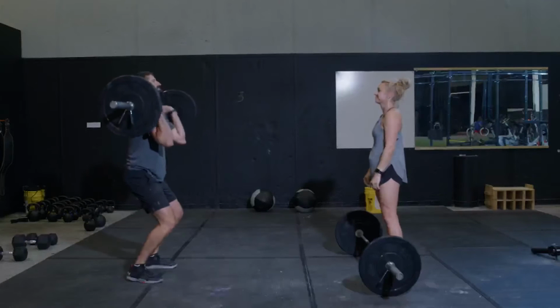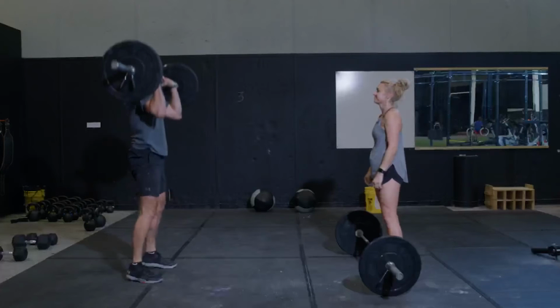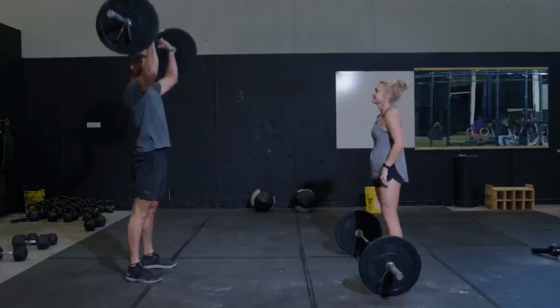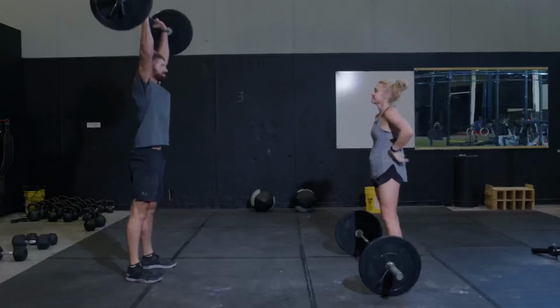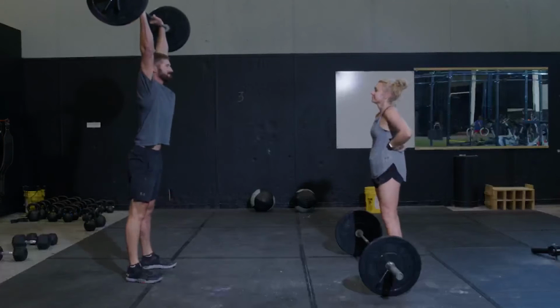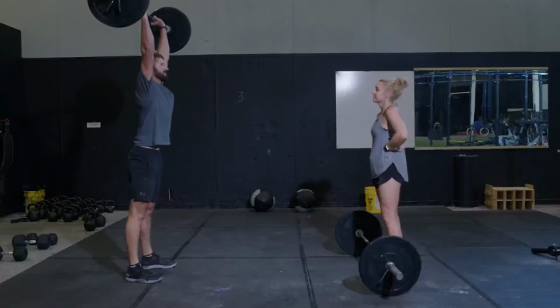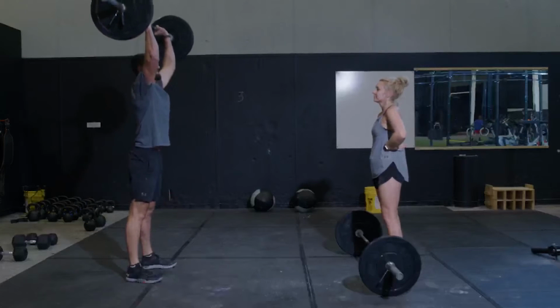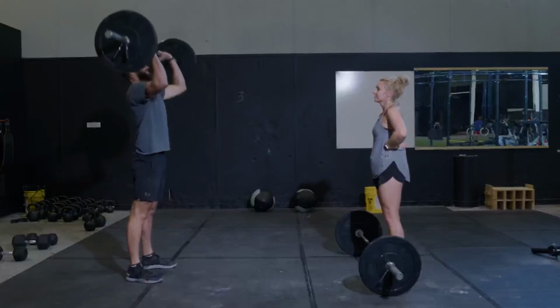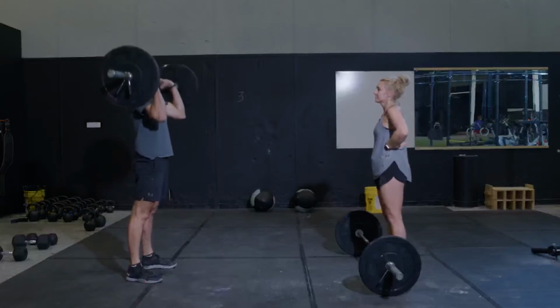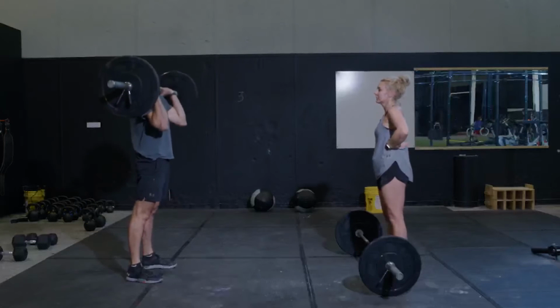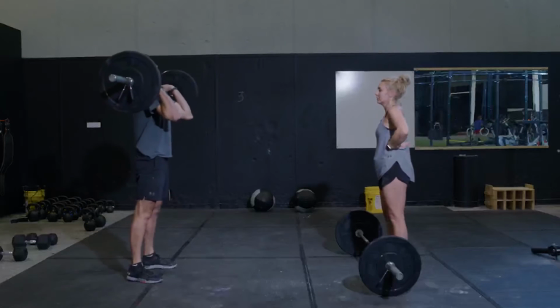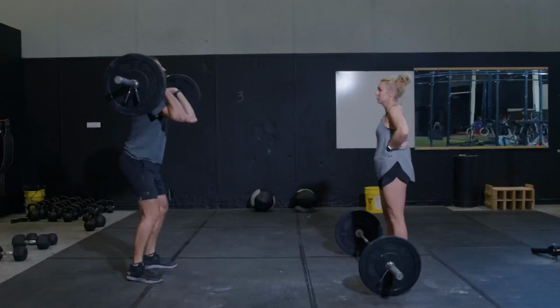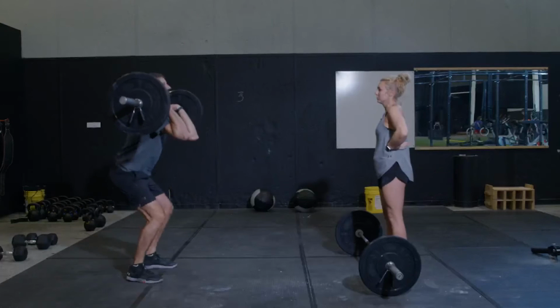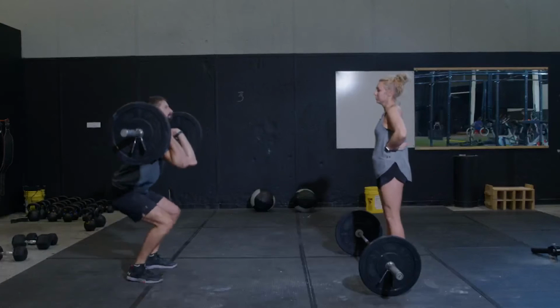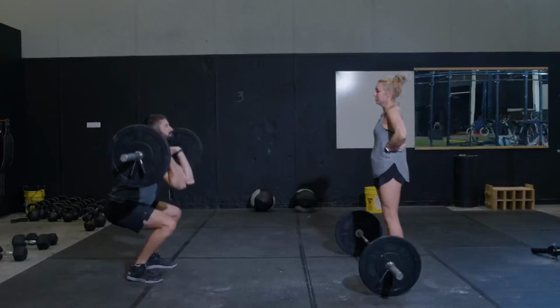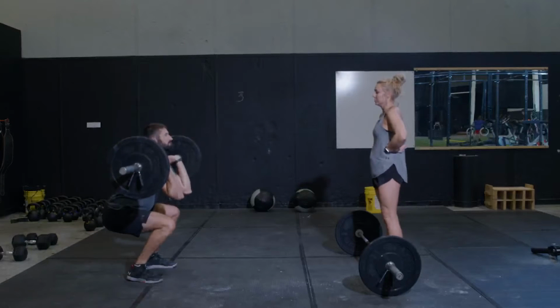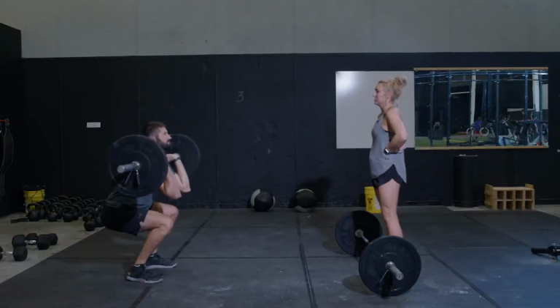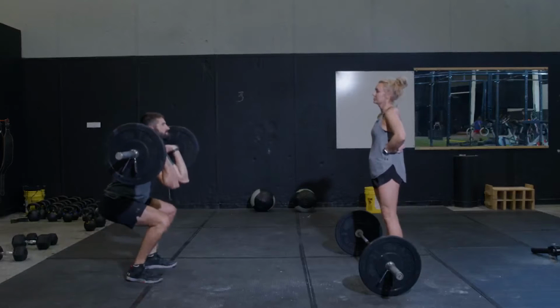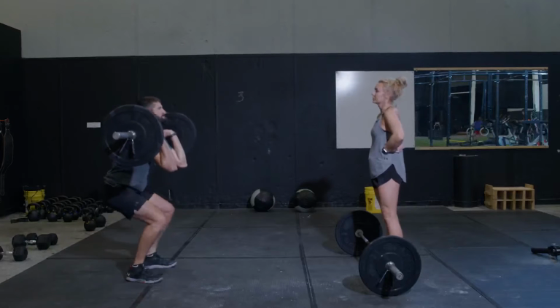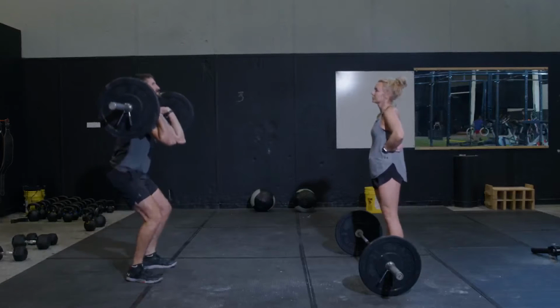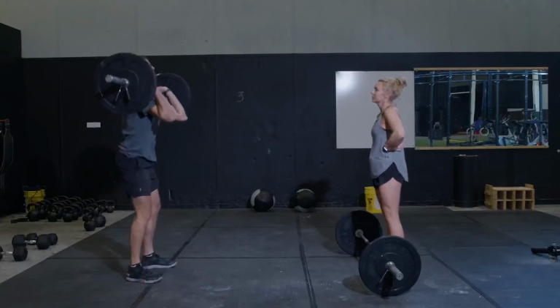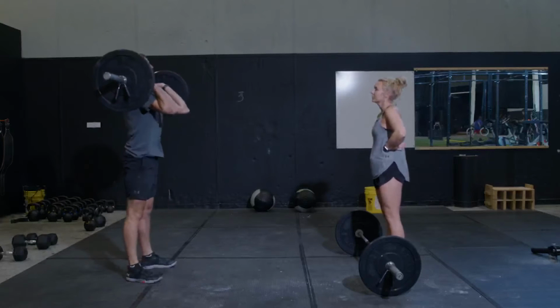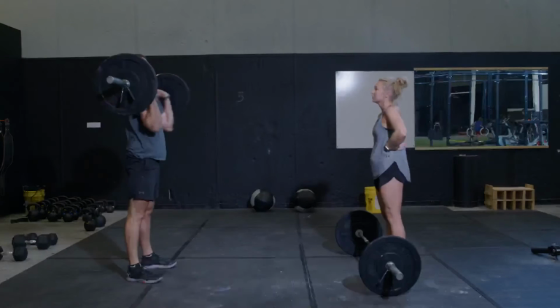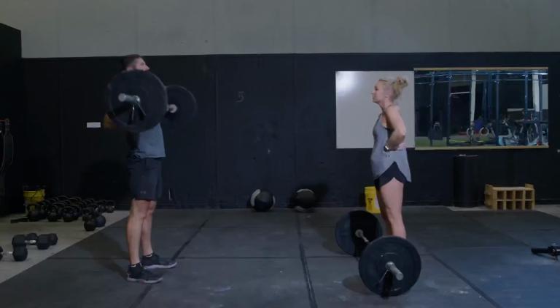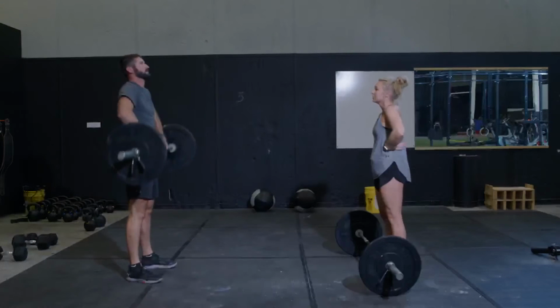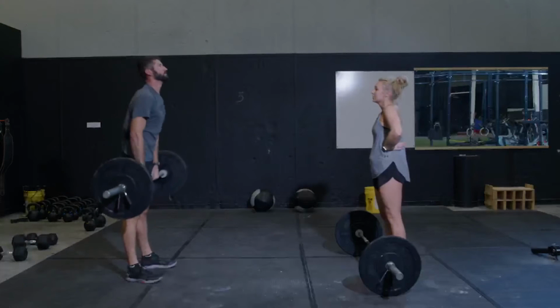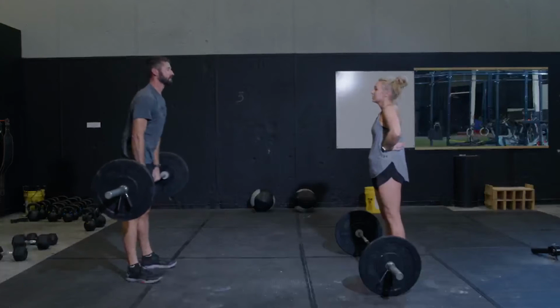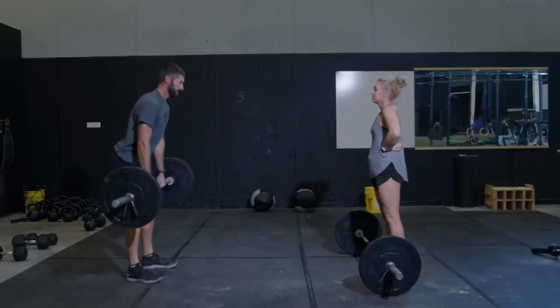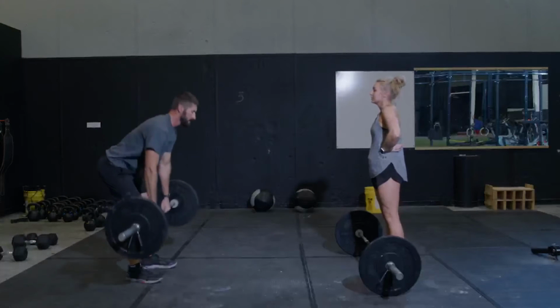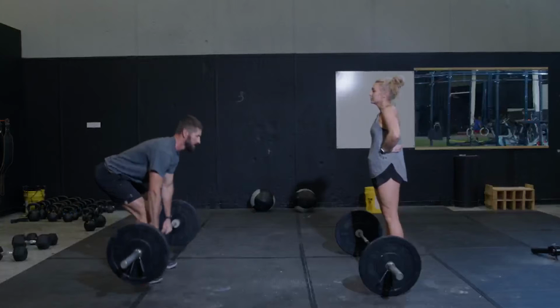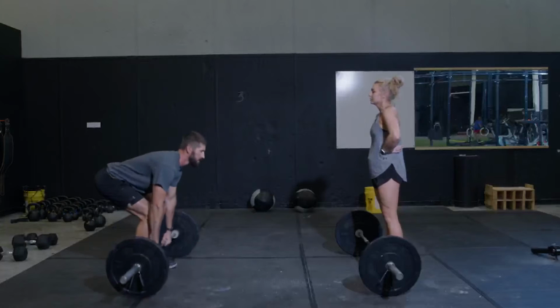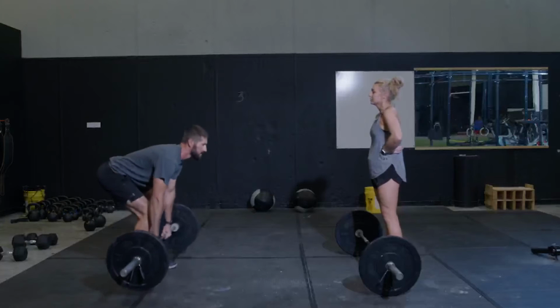Complete the complex unbroken without letting go of the bar or resting it on the ground.